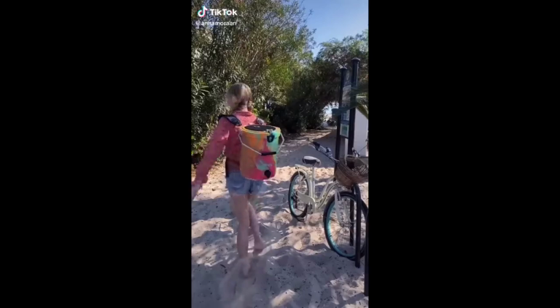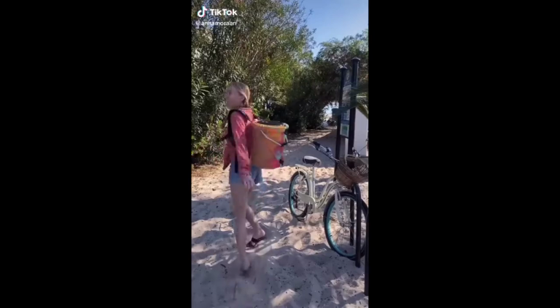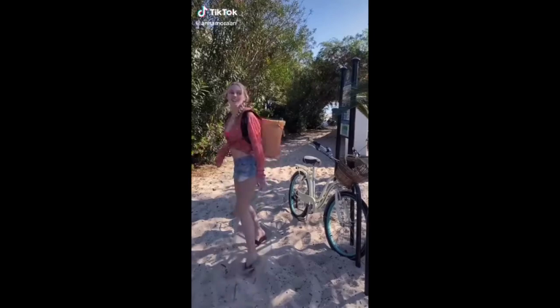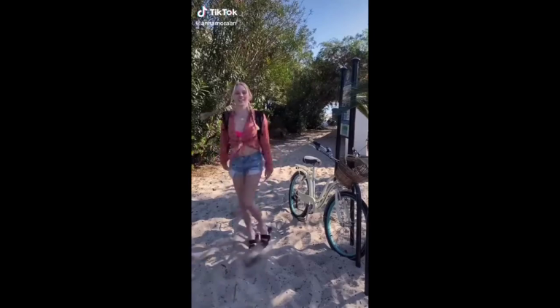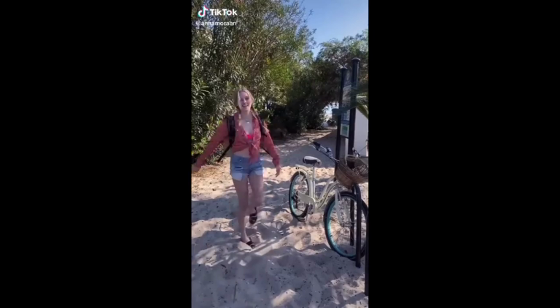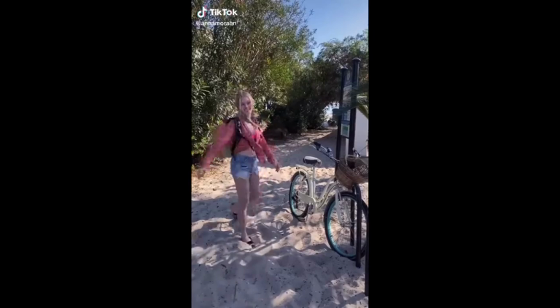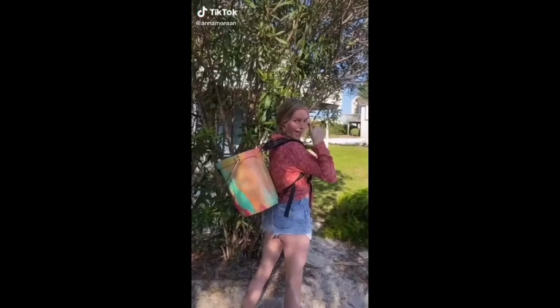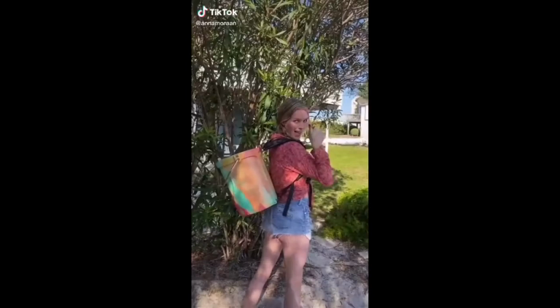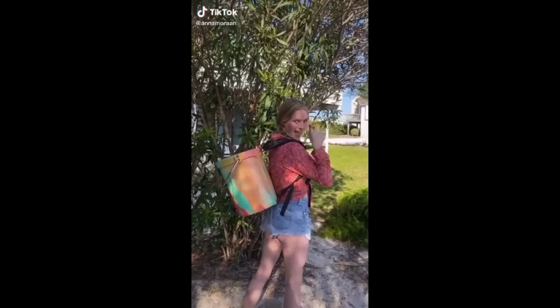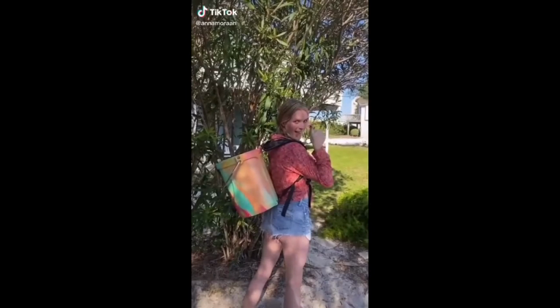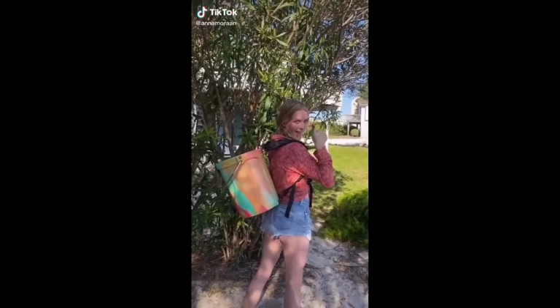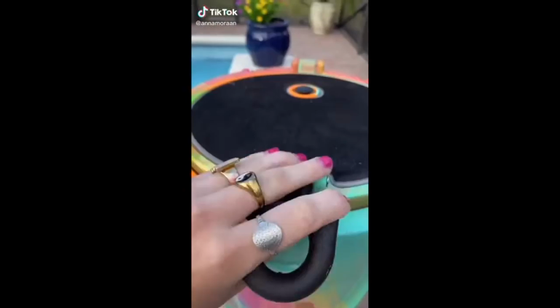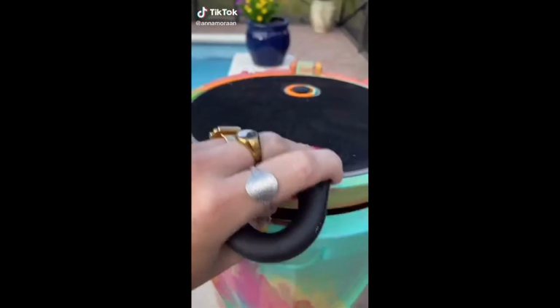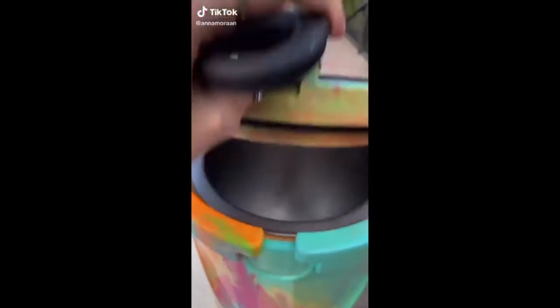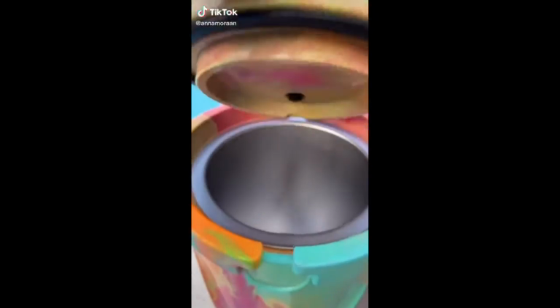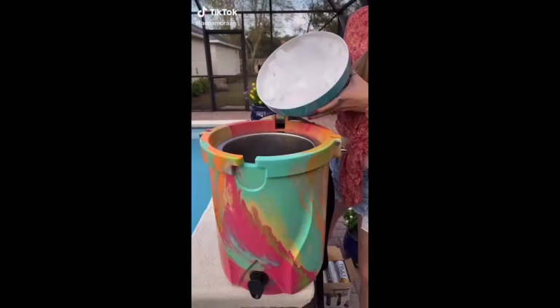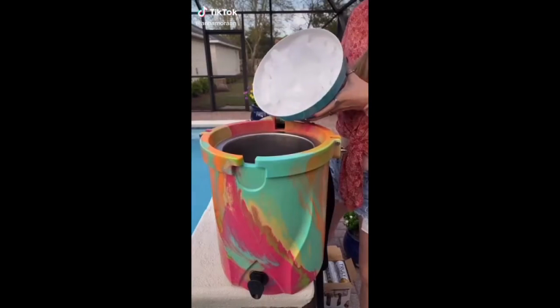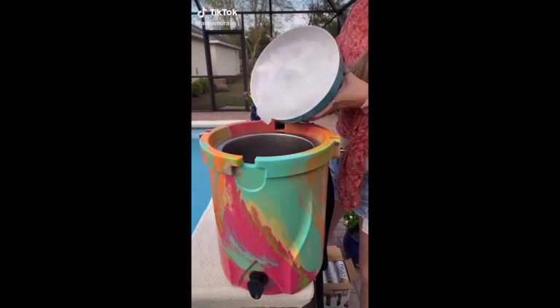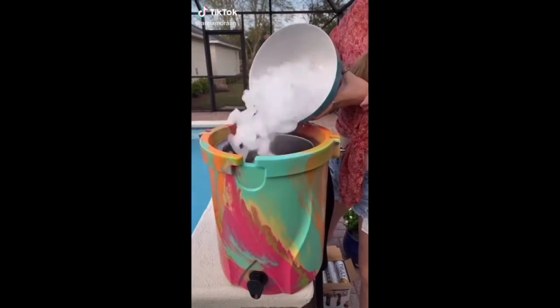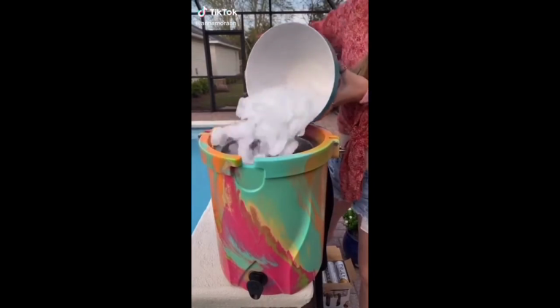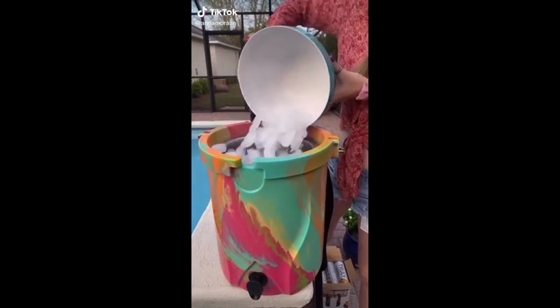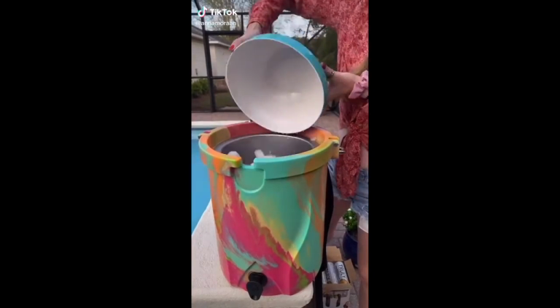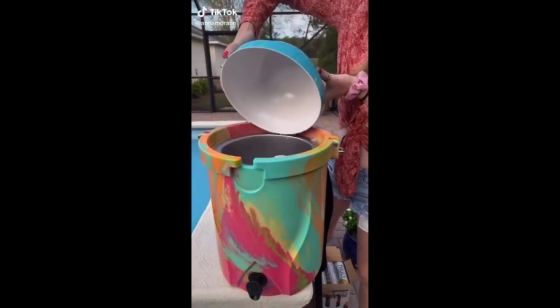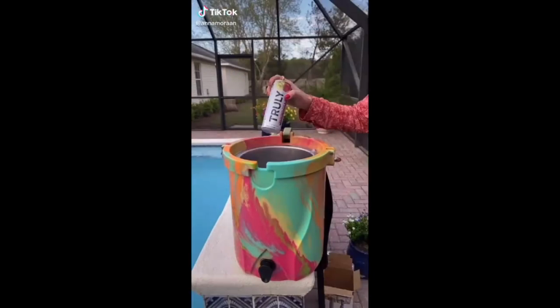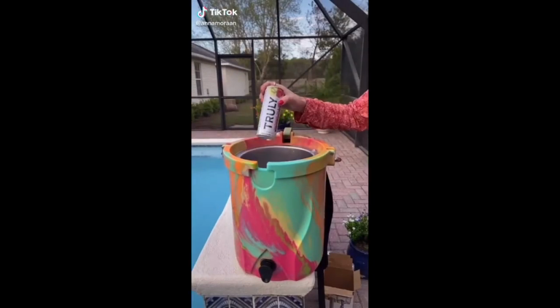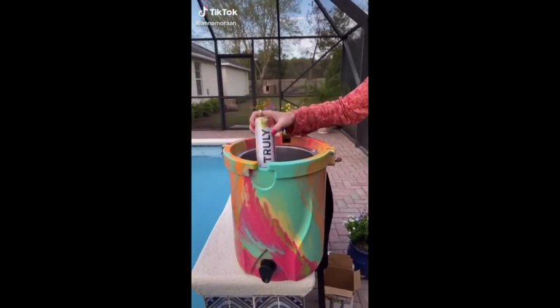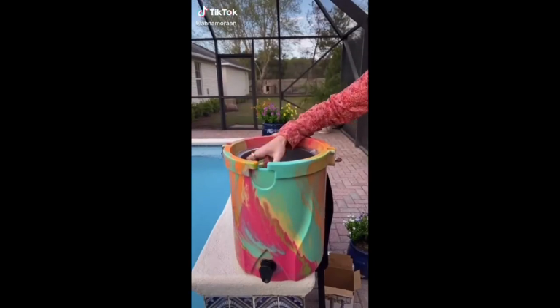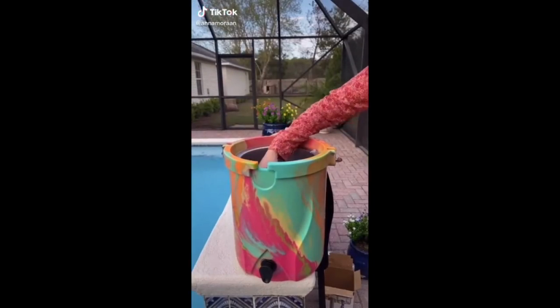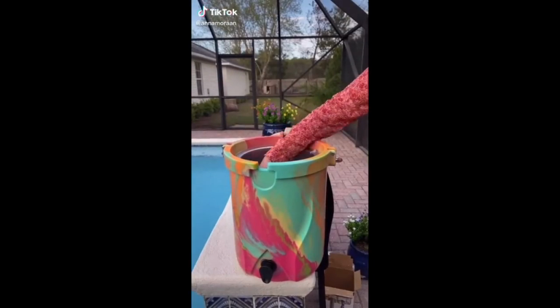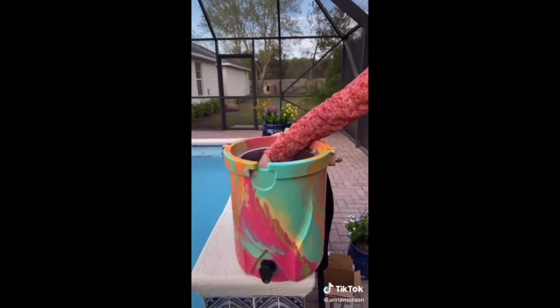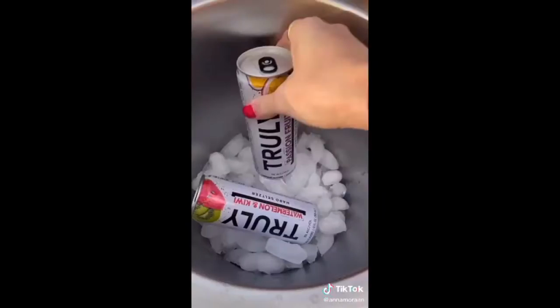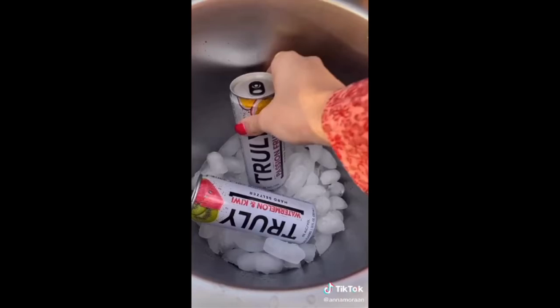Do you want to see the best product I found for the summer? Is this Brumate Cooler the best thing you ask? So it's multi-purpose.